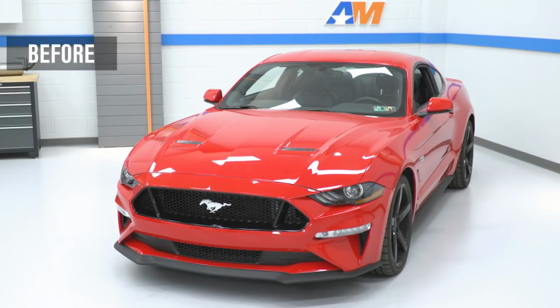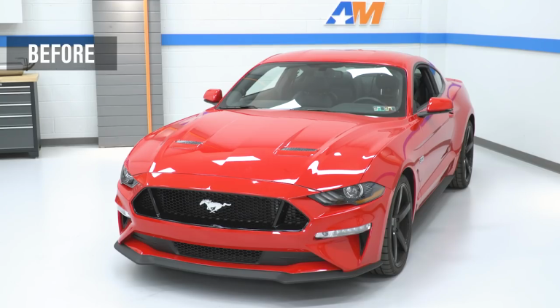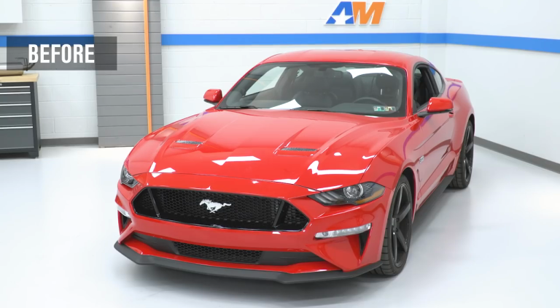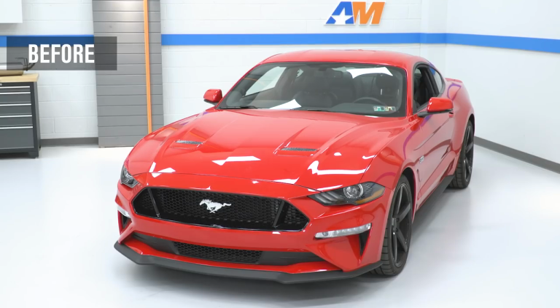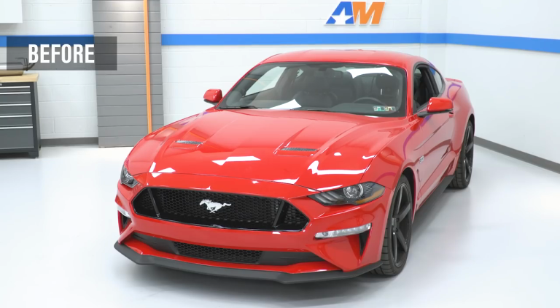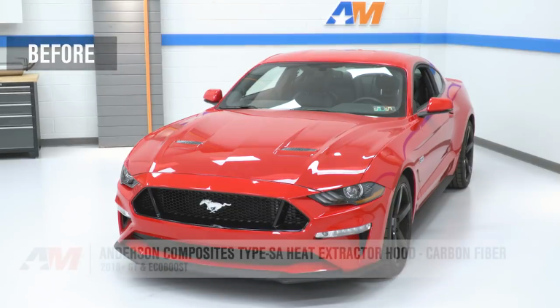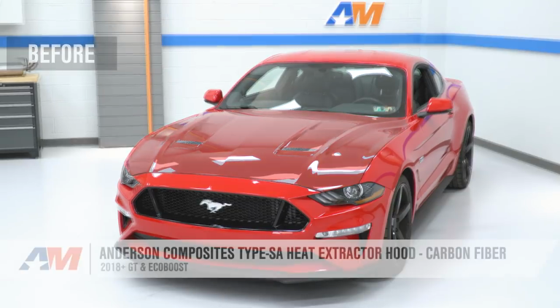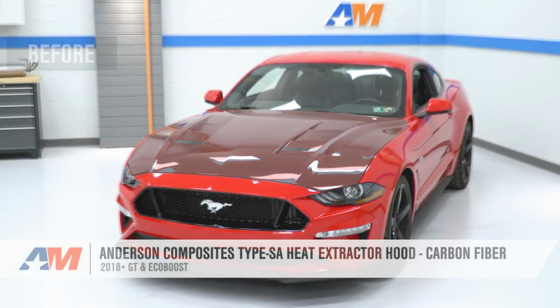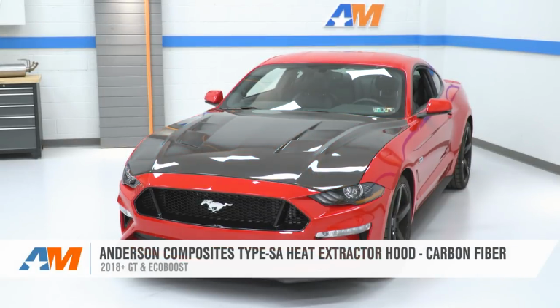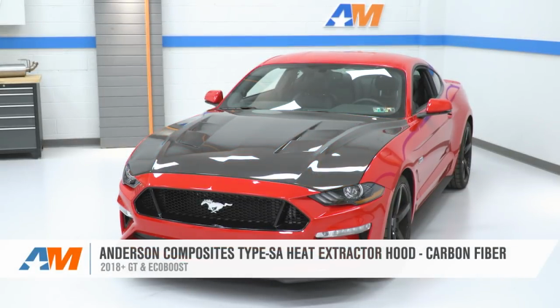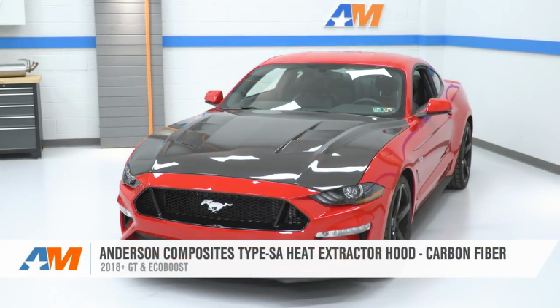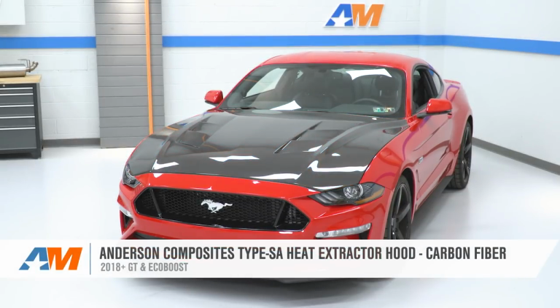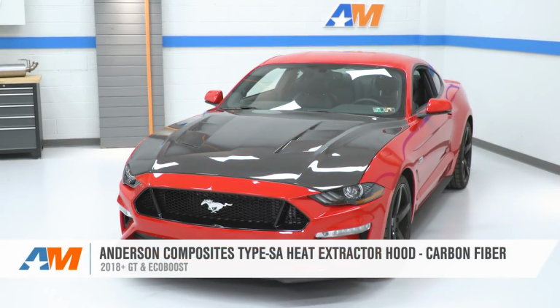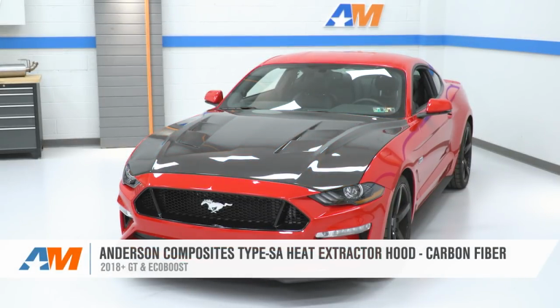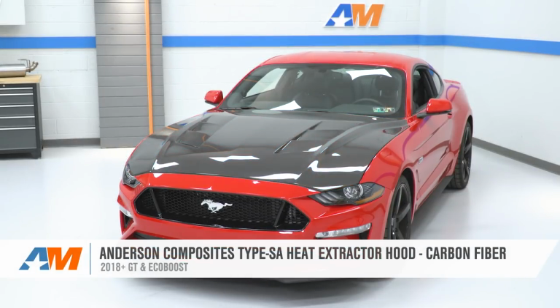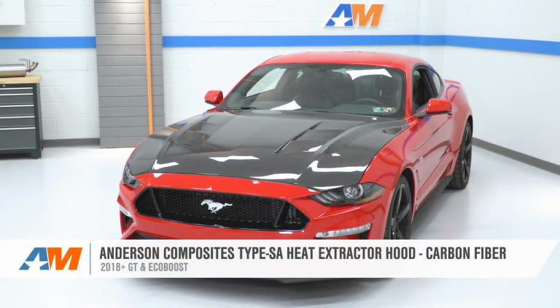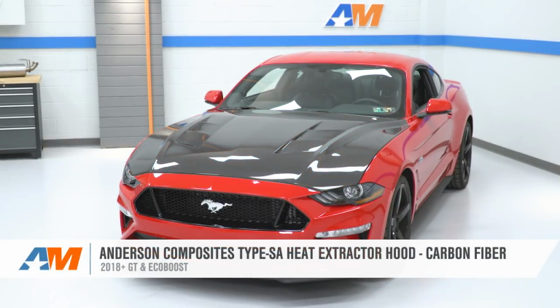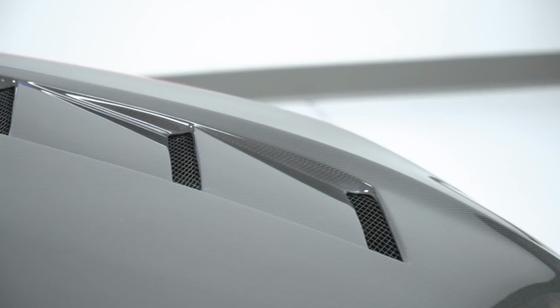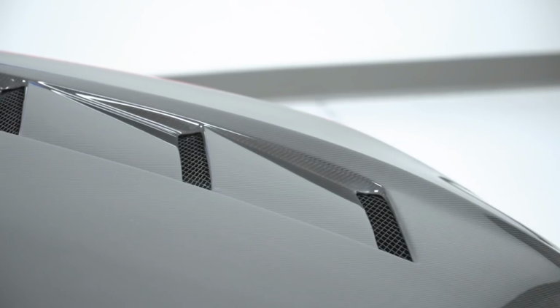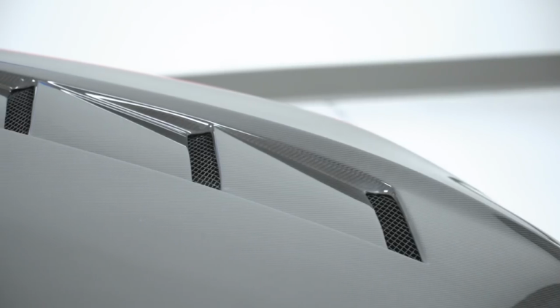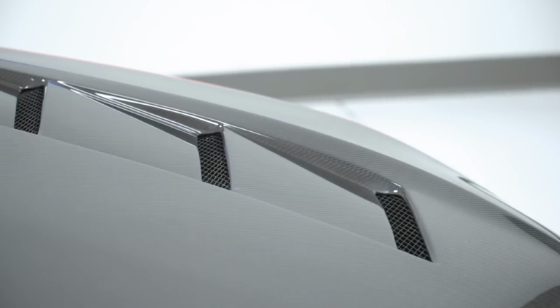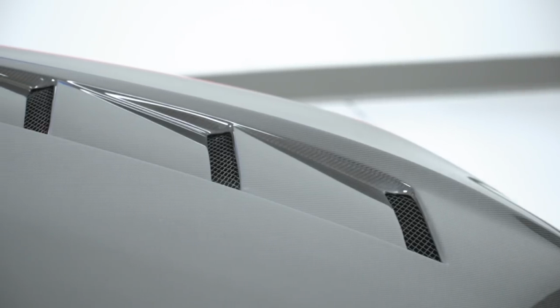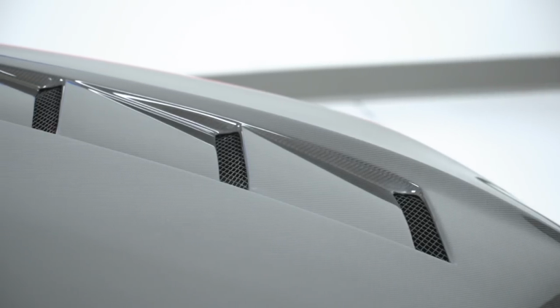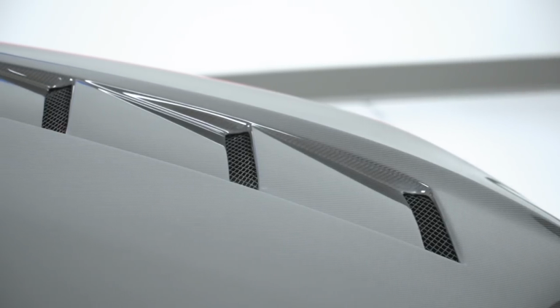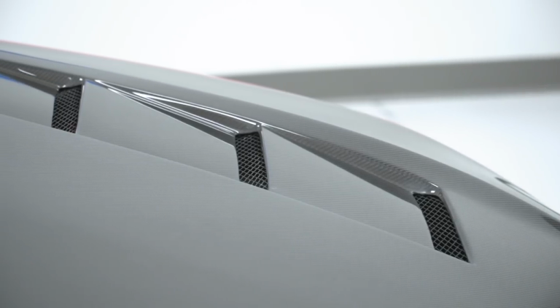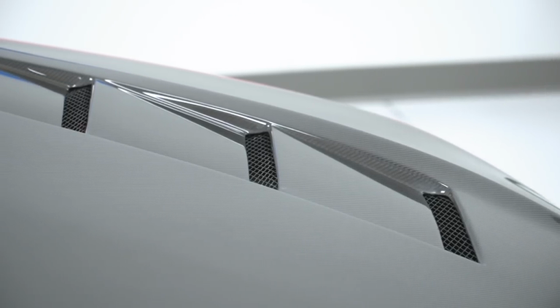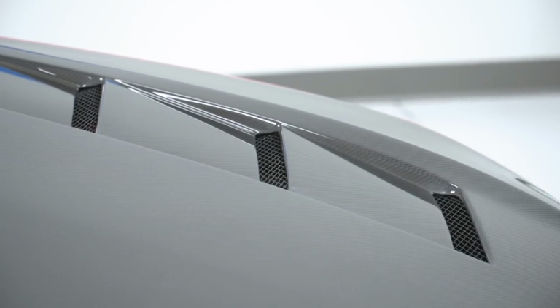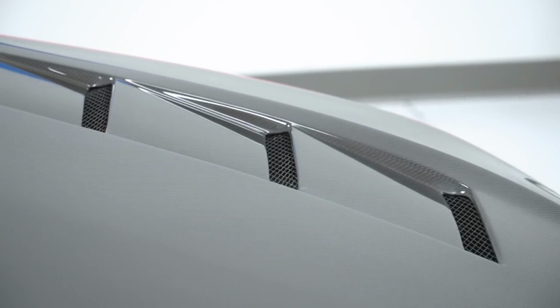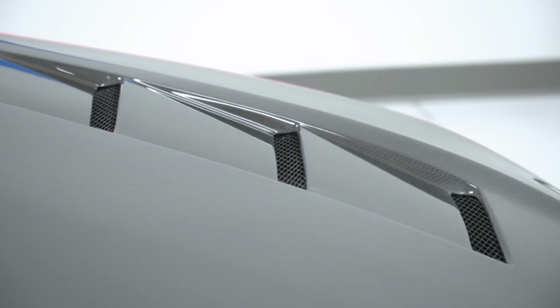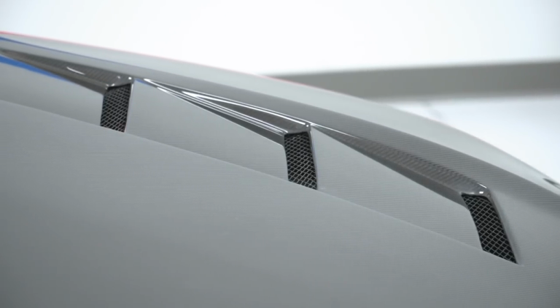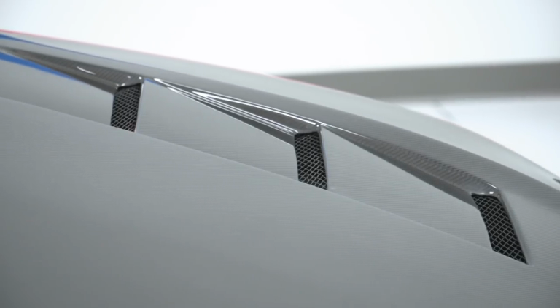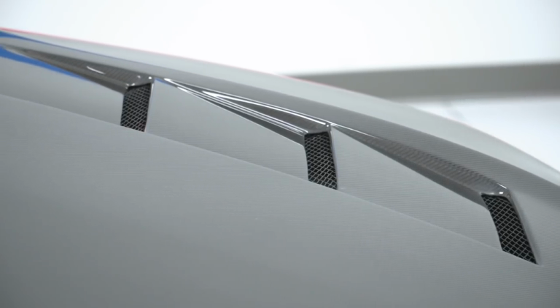That's gonna wrap up this review and install. Keep in mind, you can always check this hood out more online right here at americanmuscle.com.